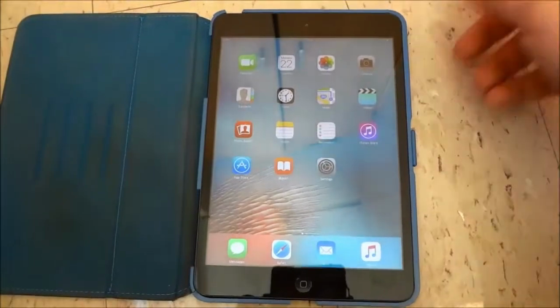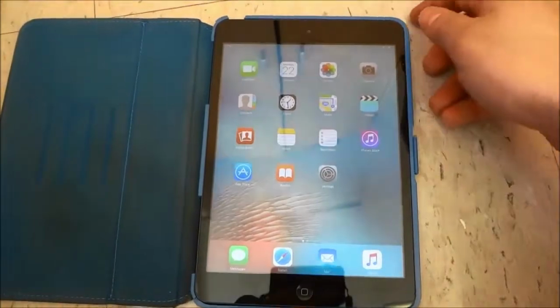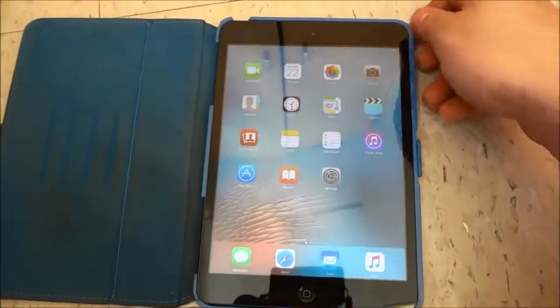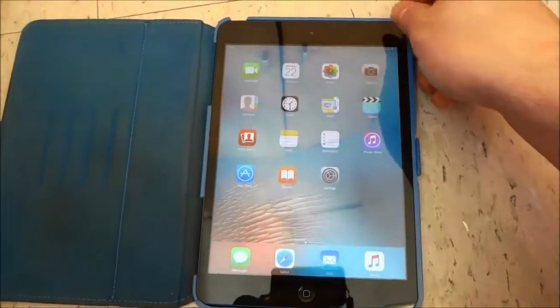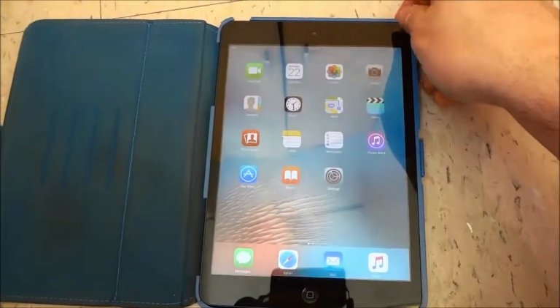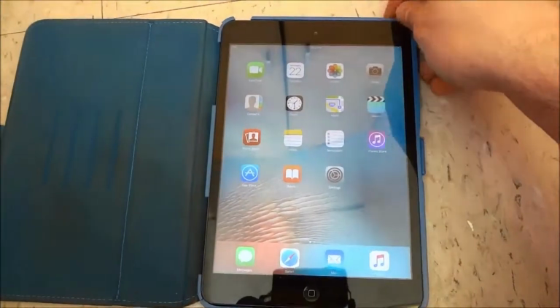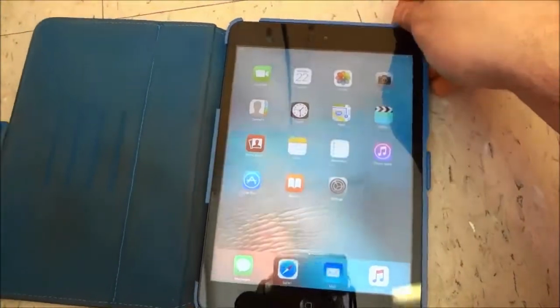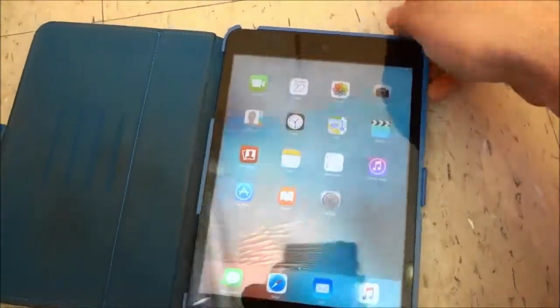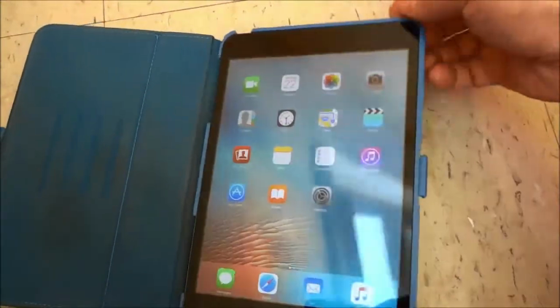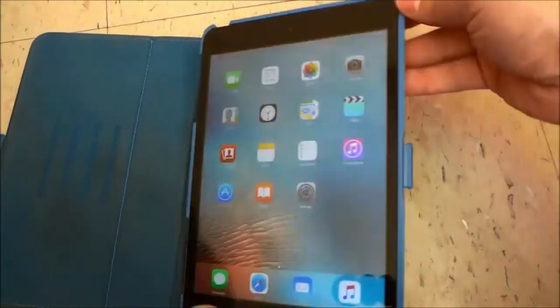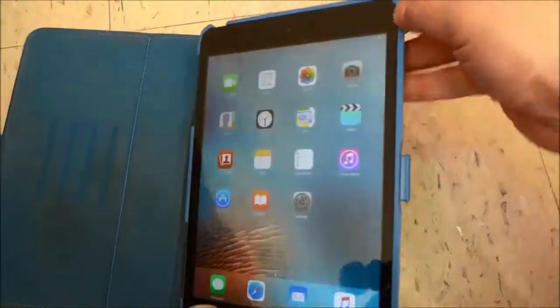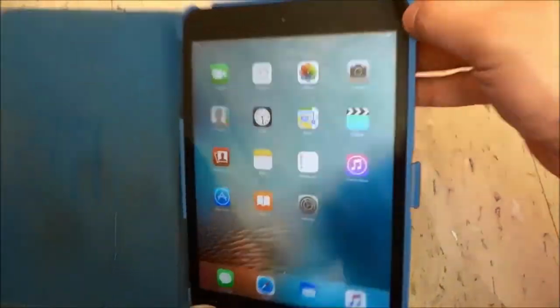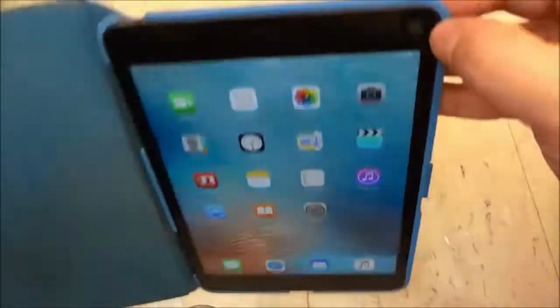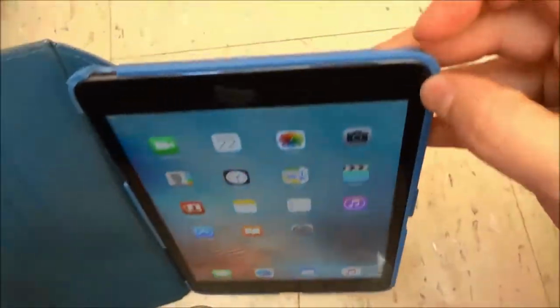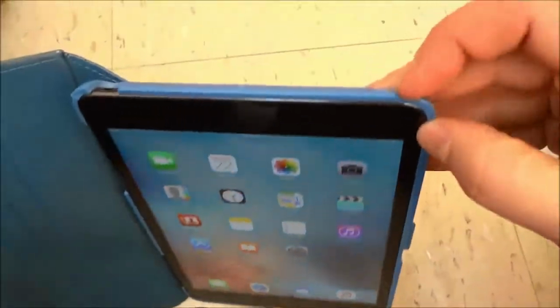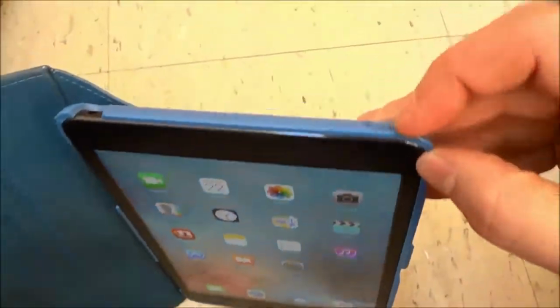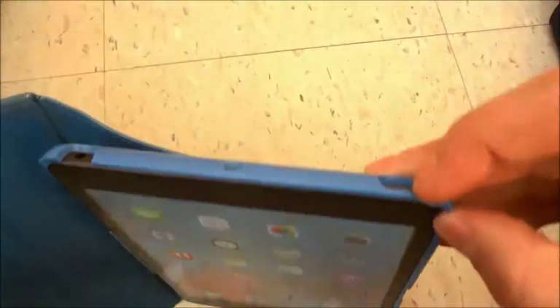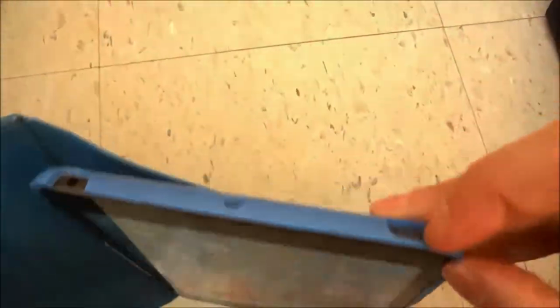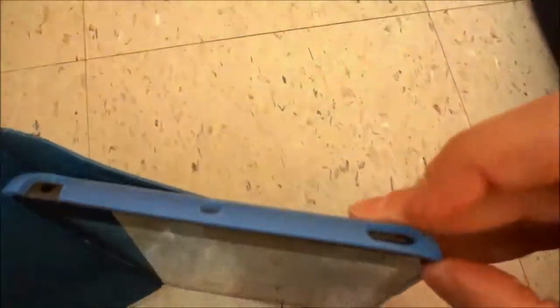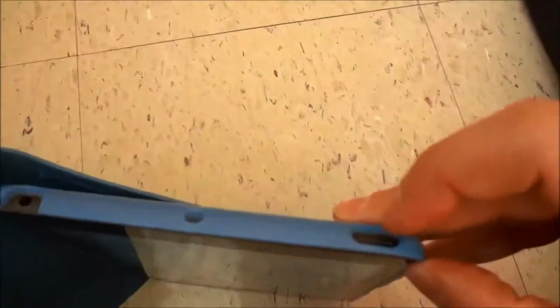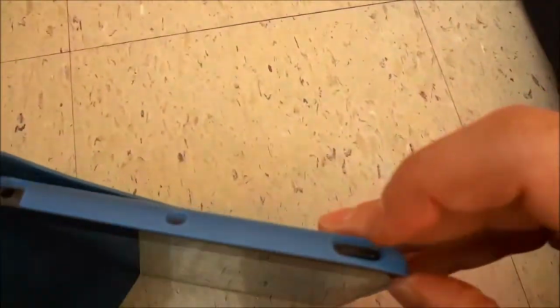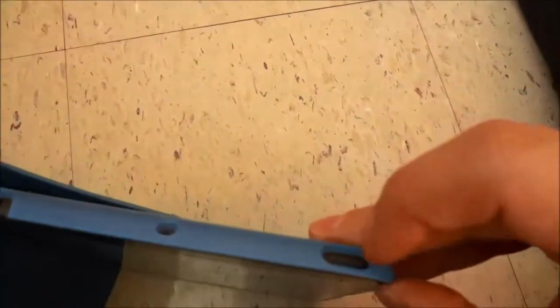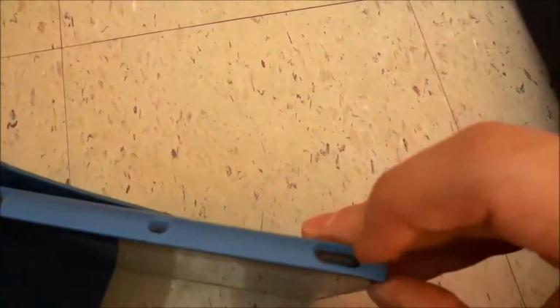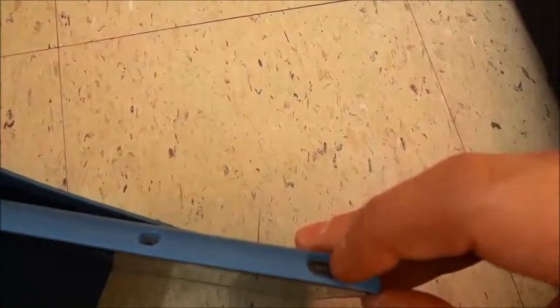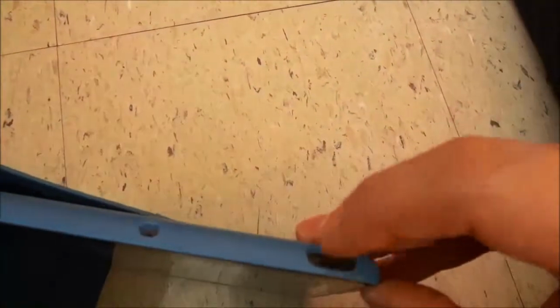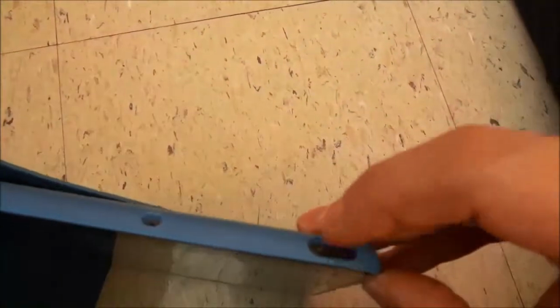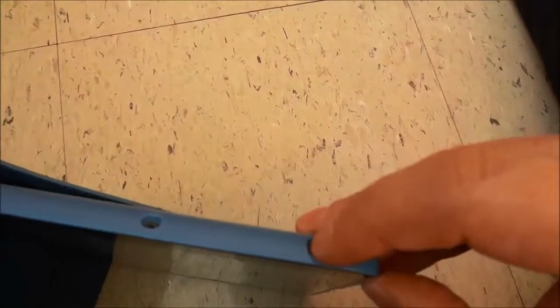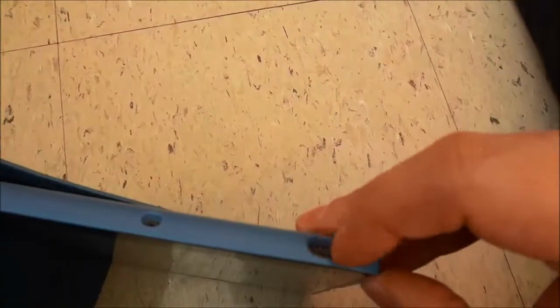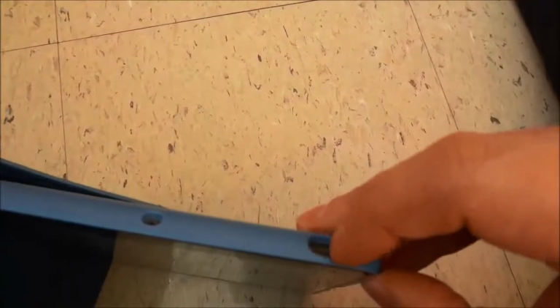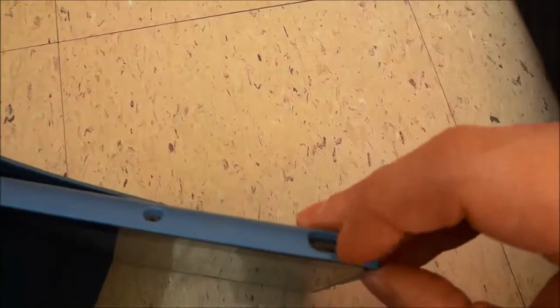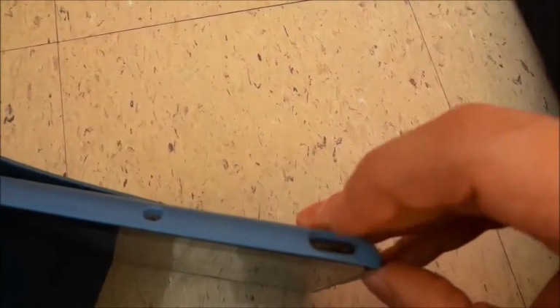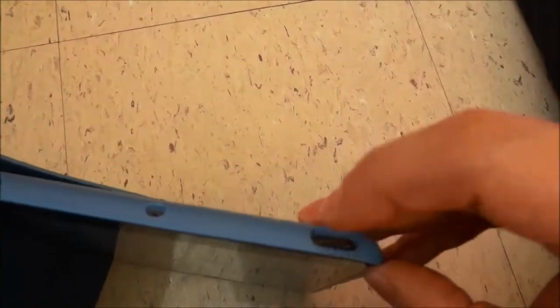So if you take a look at the top right here you can see that there is a lock button right here.